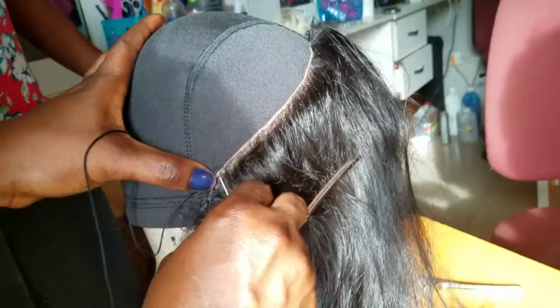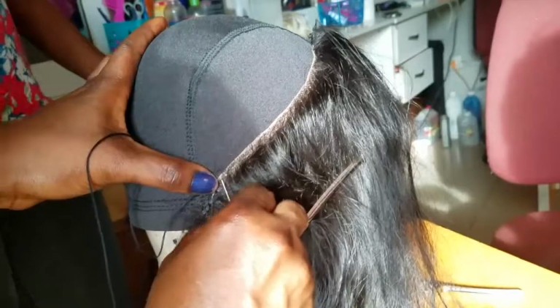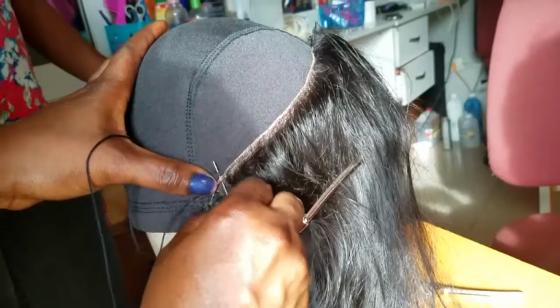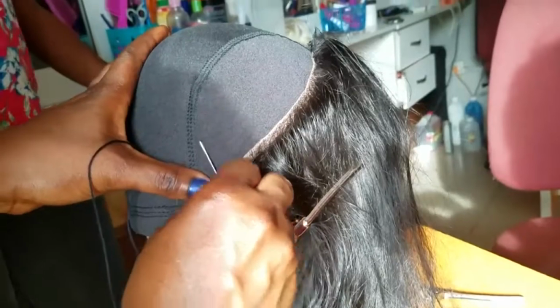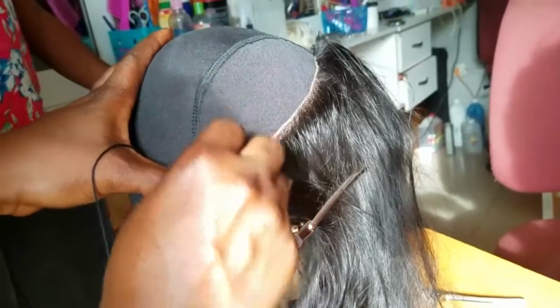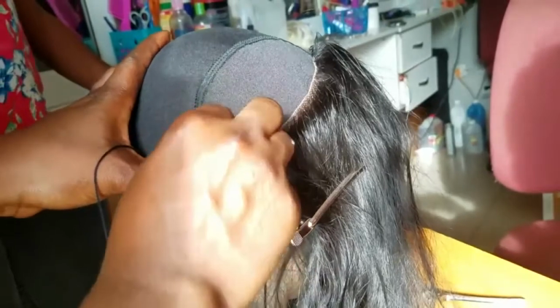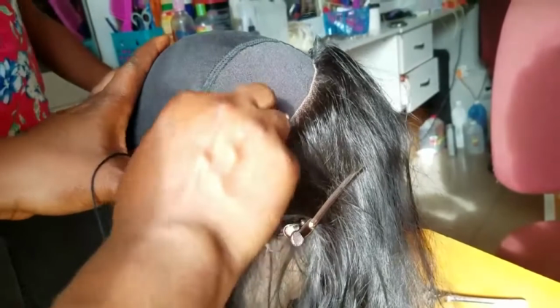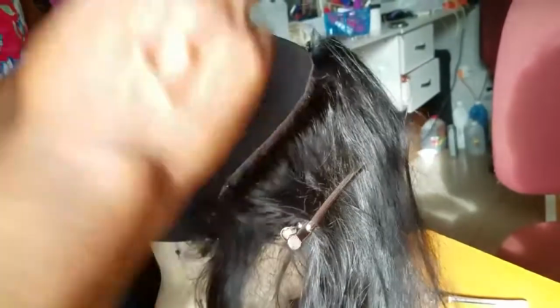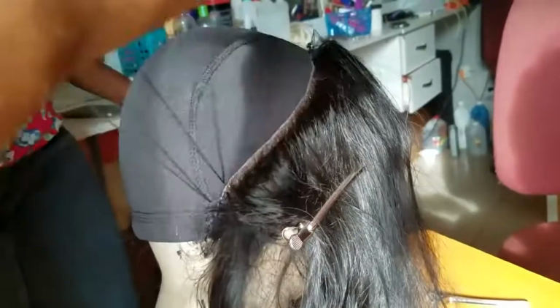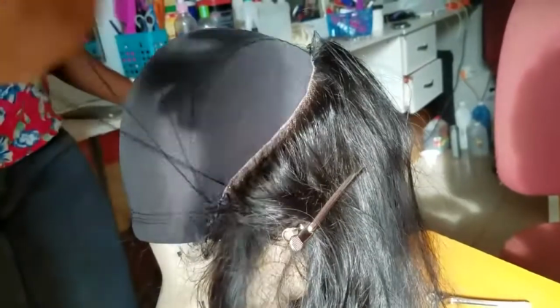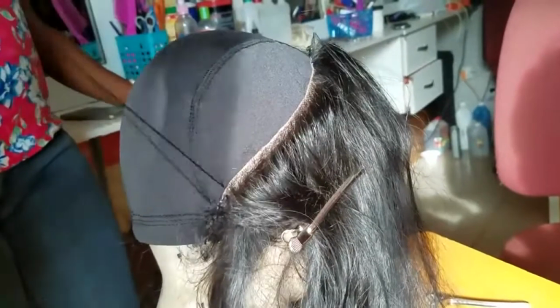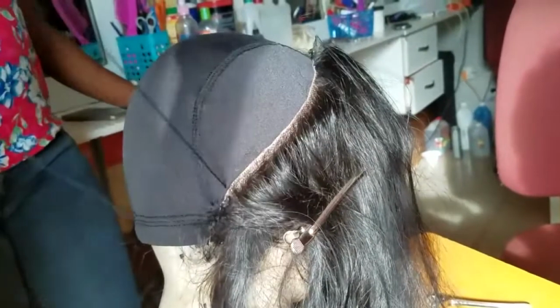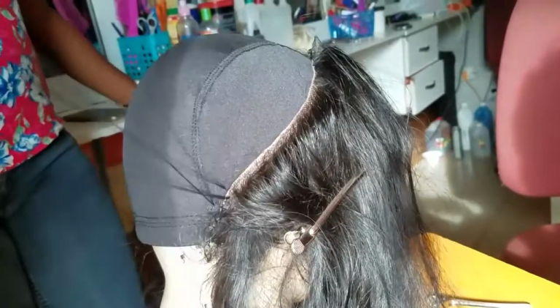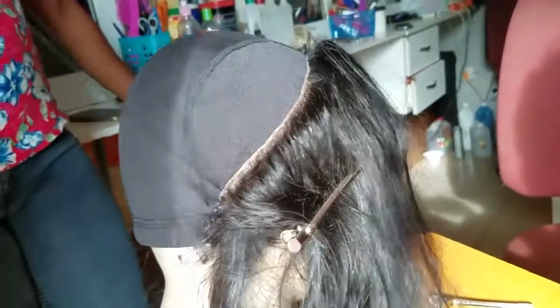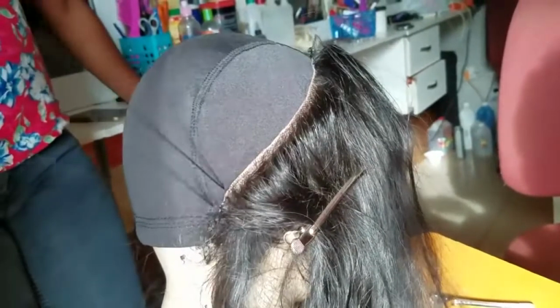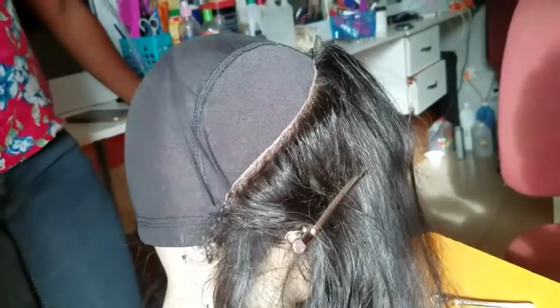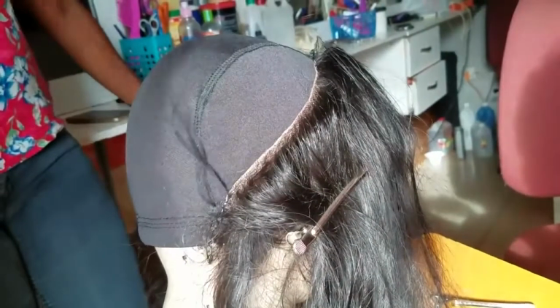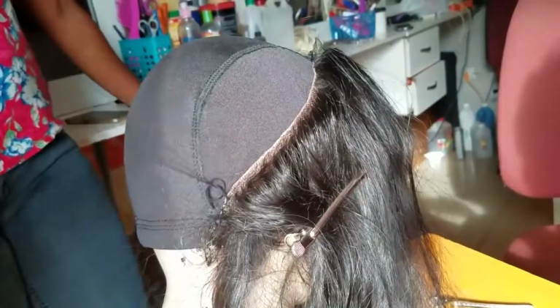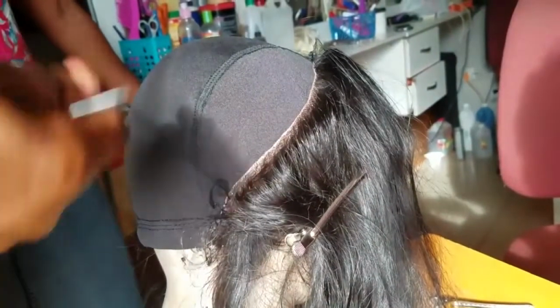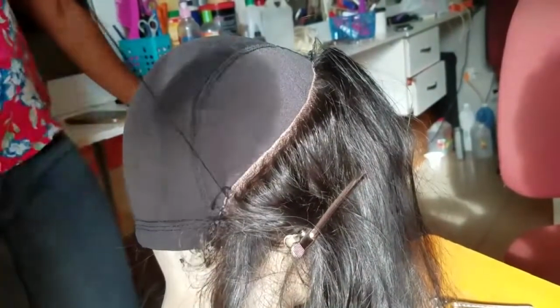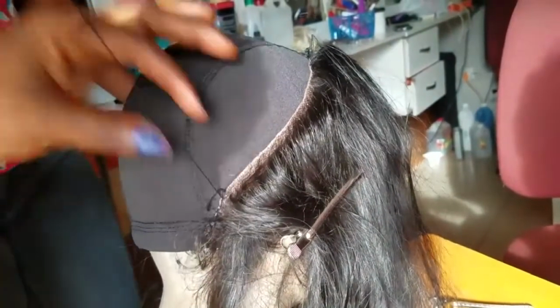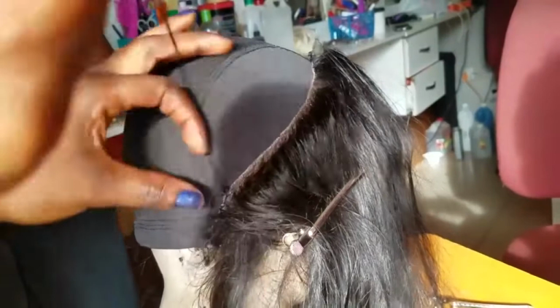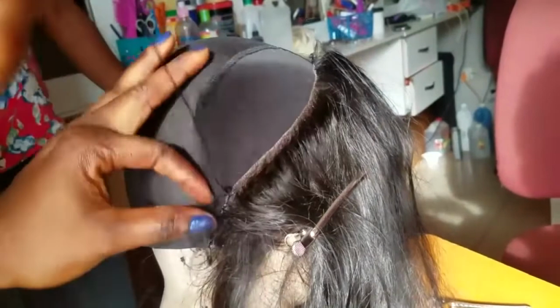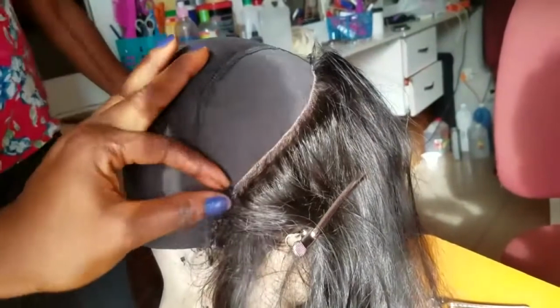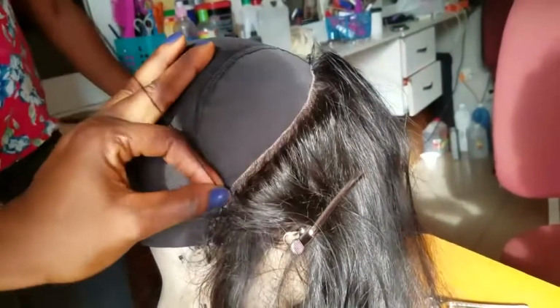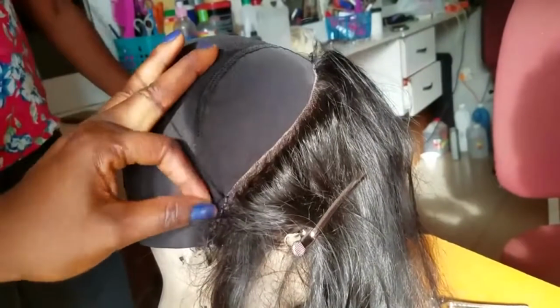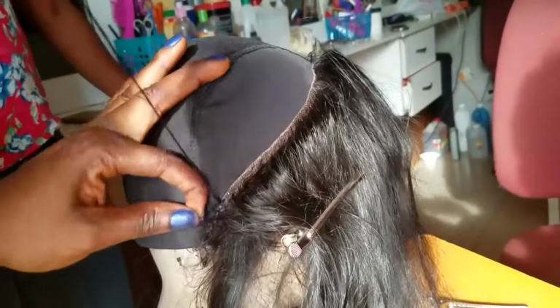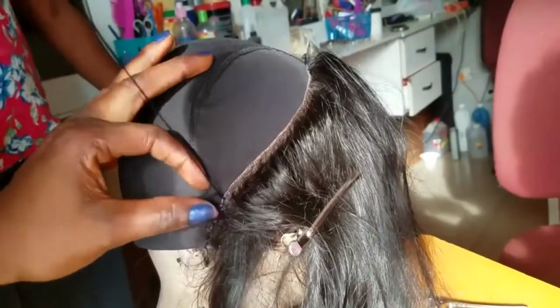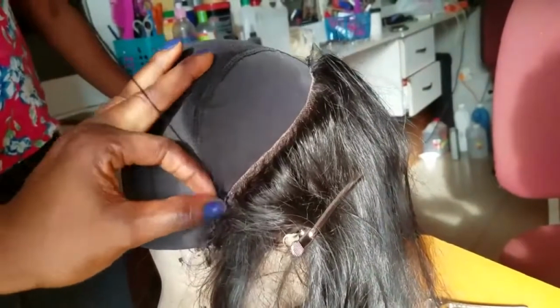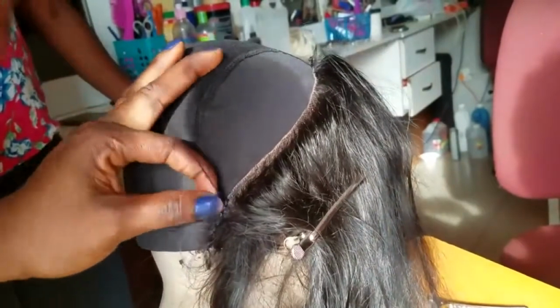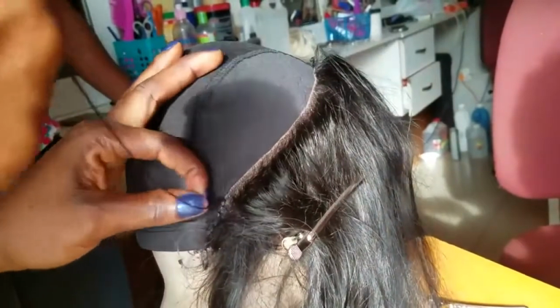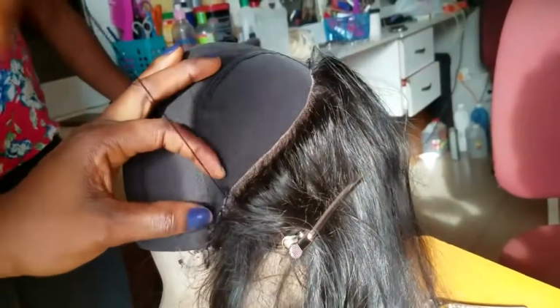We sew the frontal using a needle and a thread, removing the pins as we go.